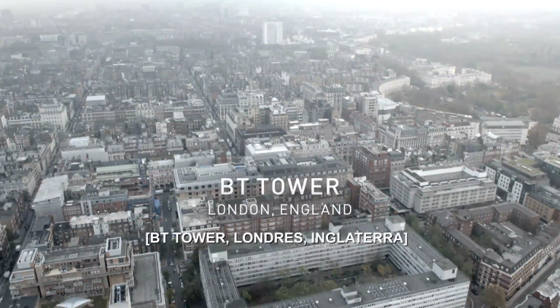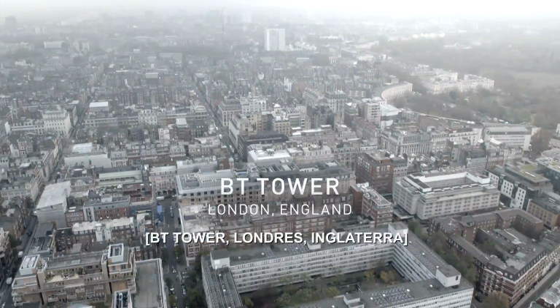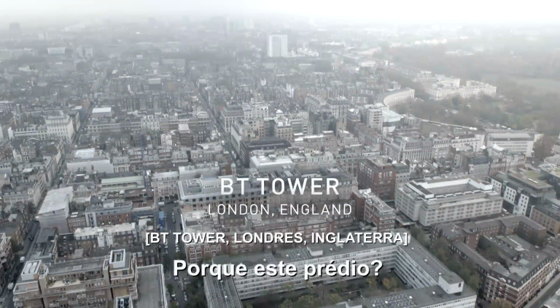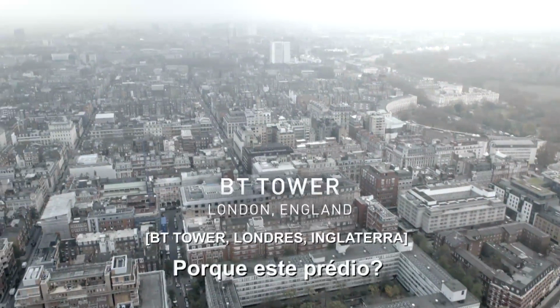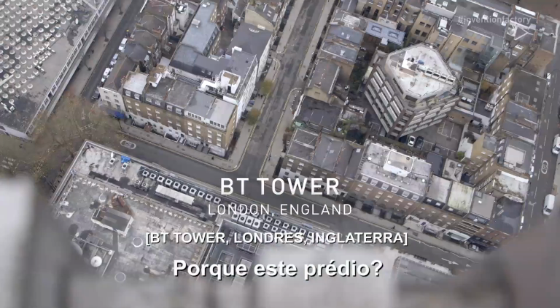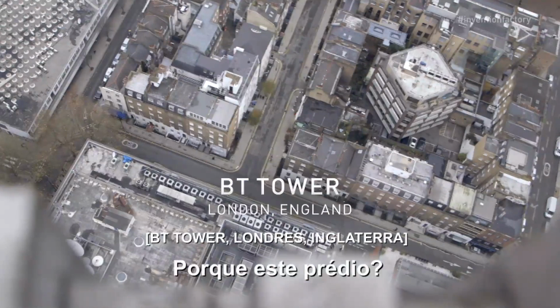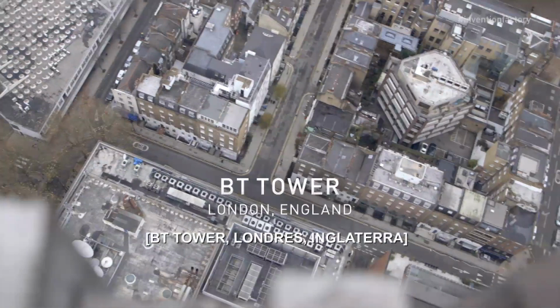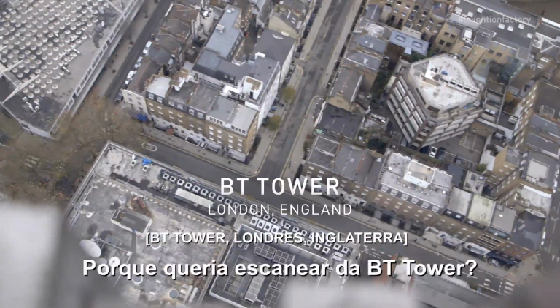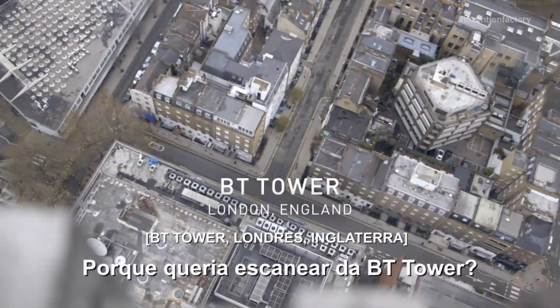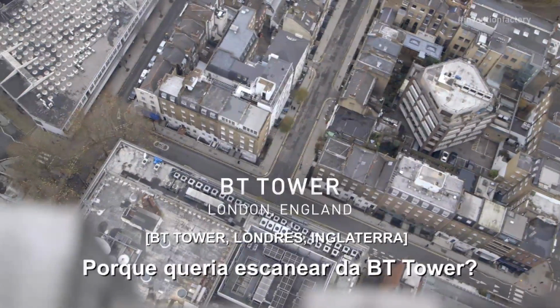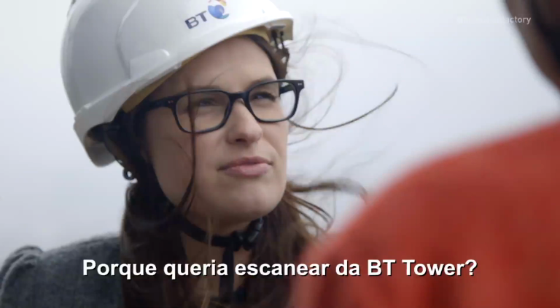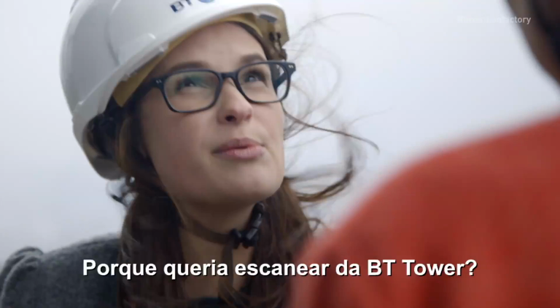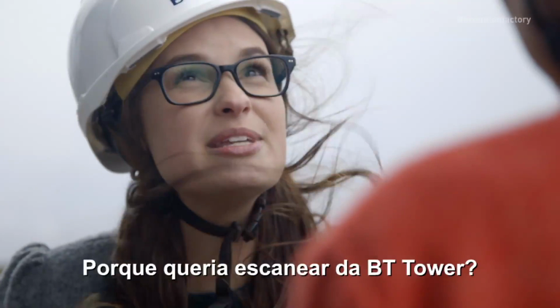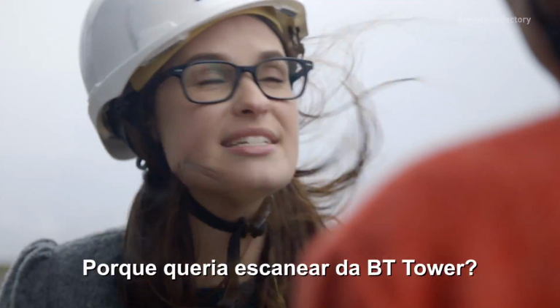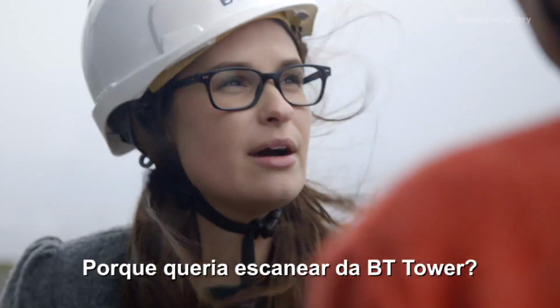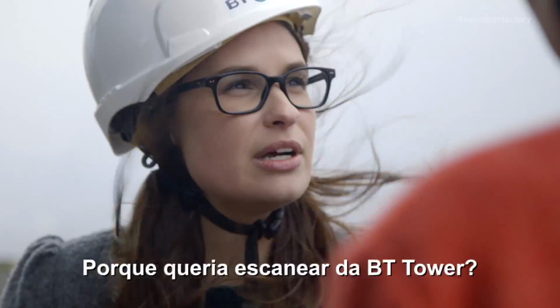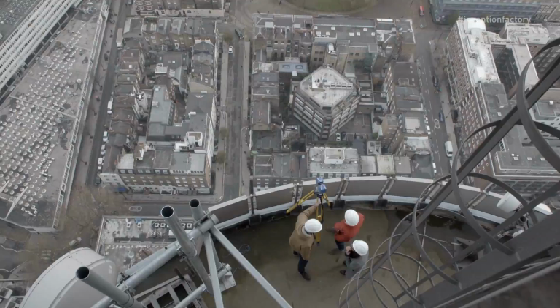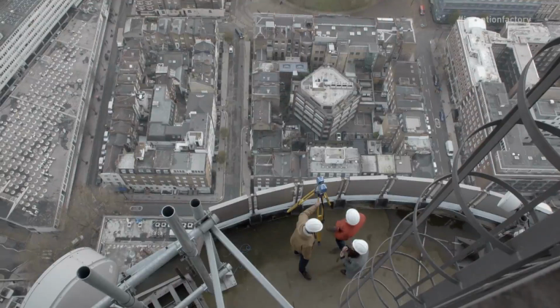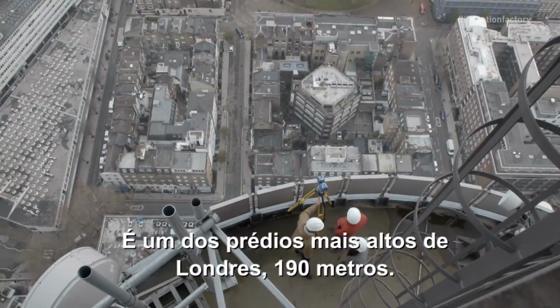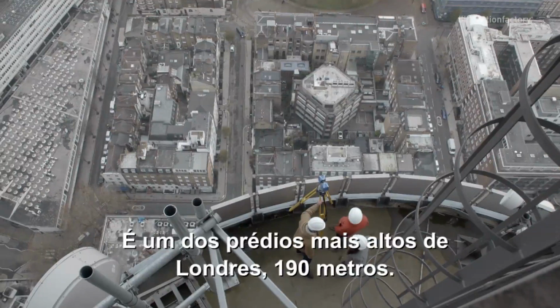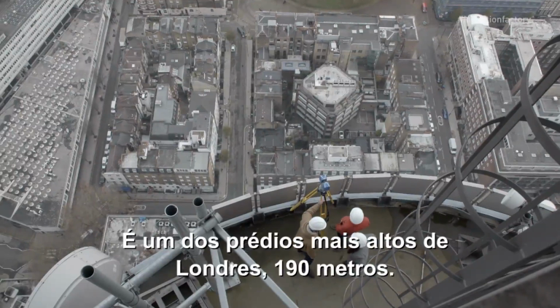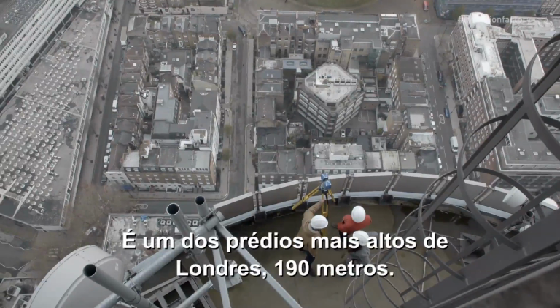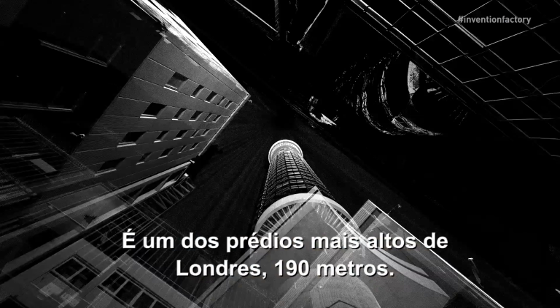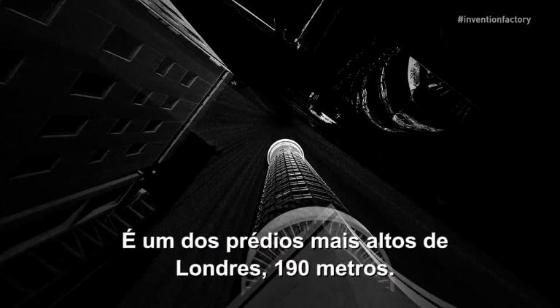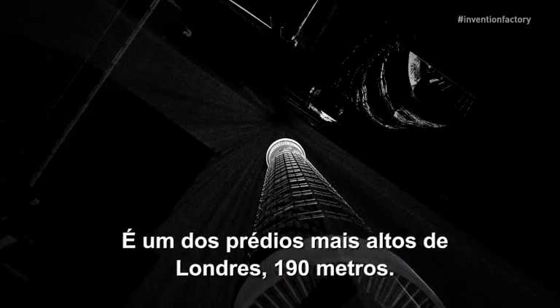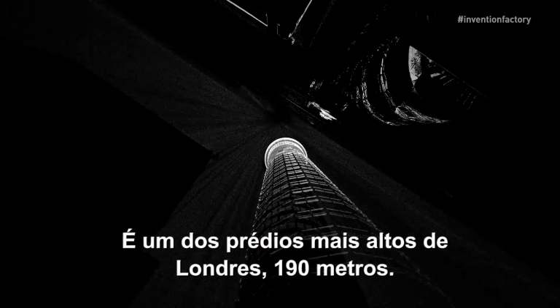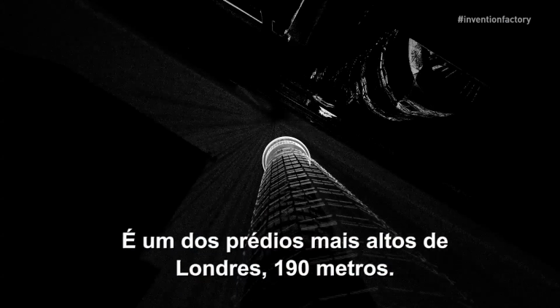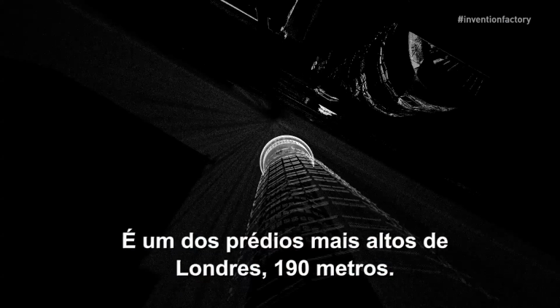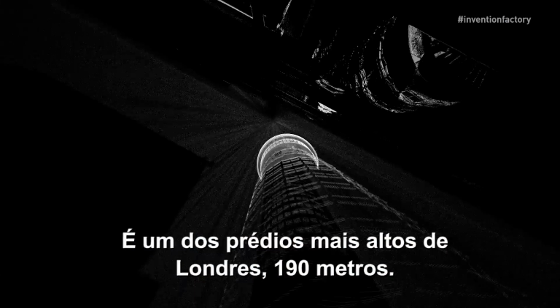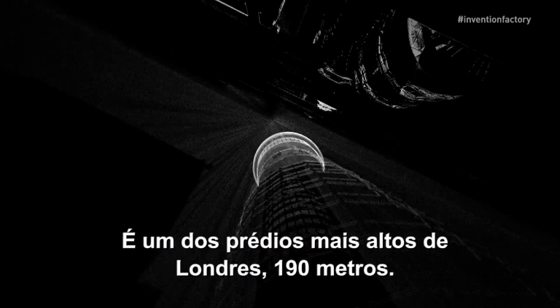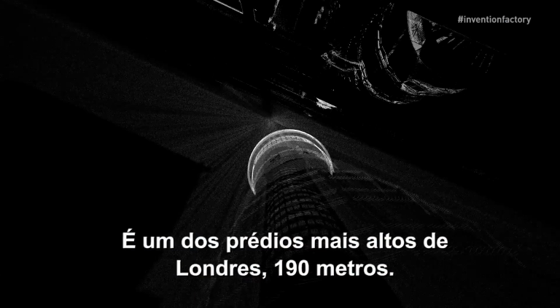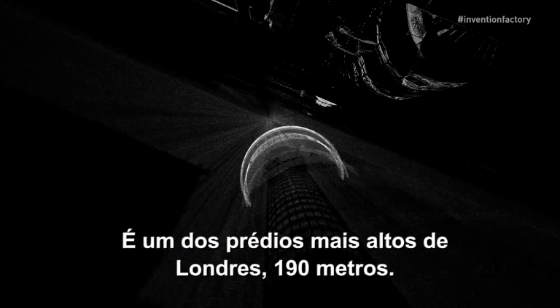Why this building? Why did you want to scan from the BT Tower? It's one of London's tallest buildings, 190 meters.